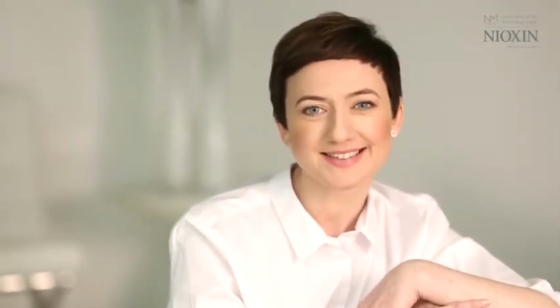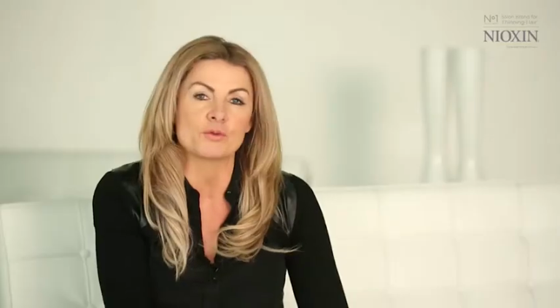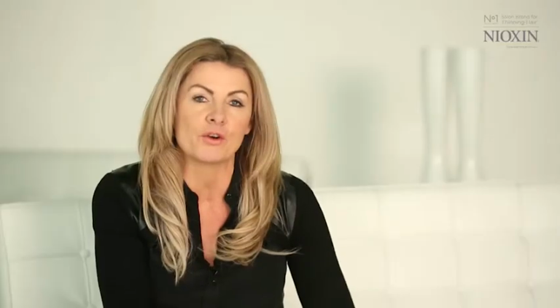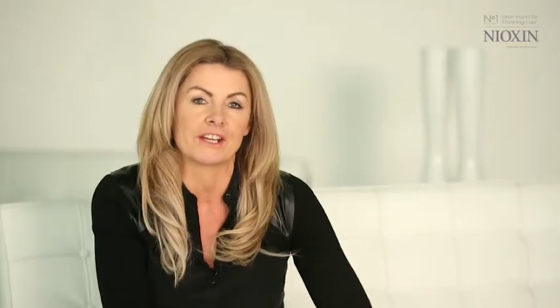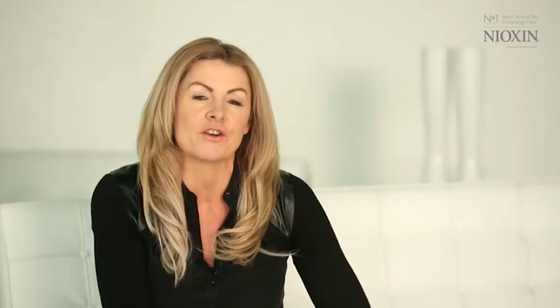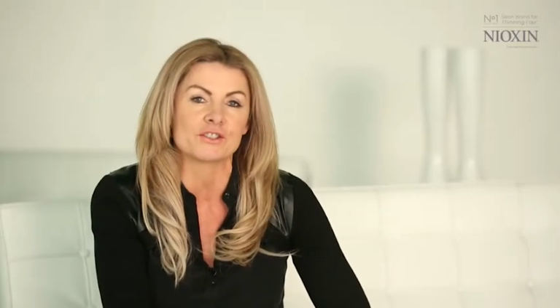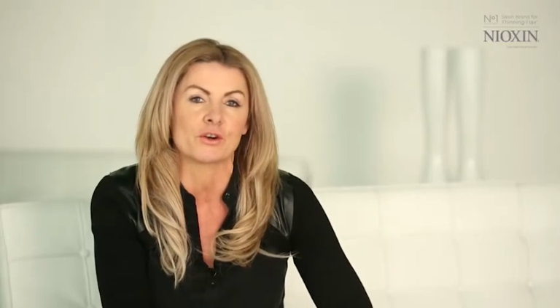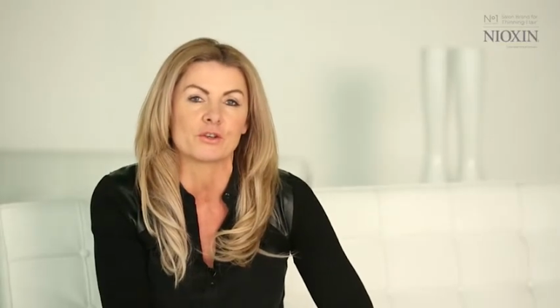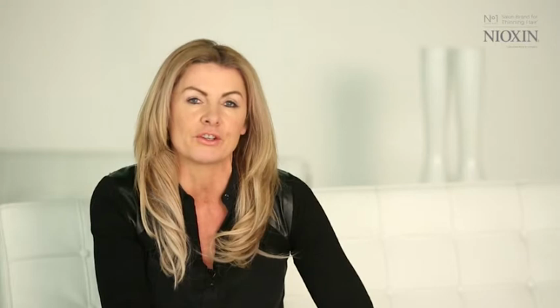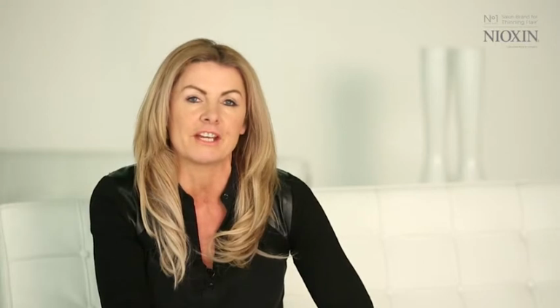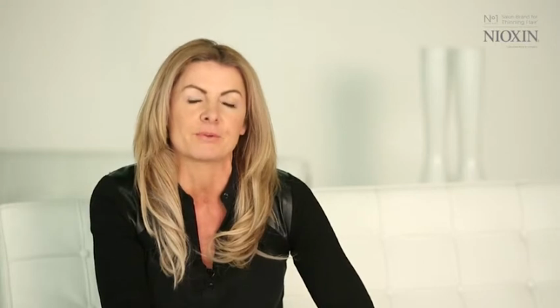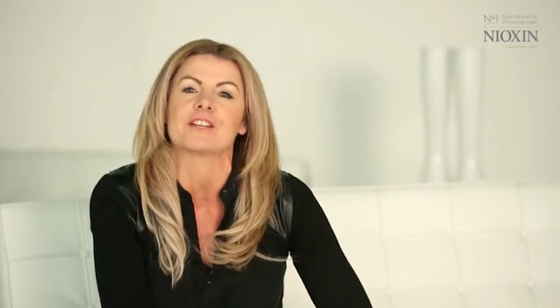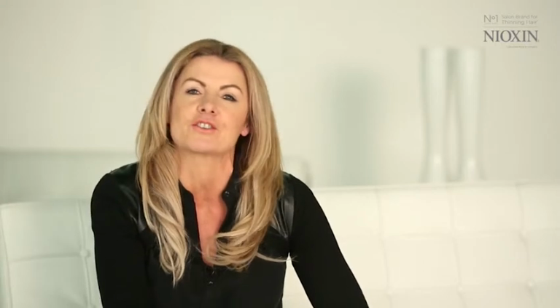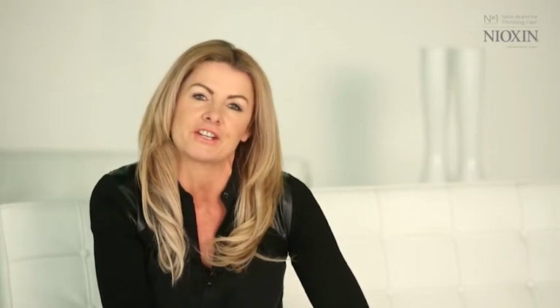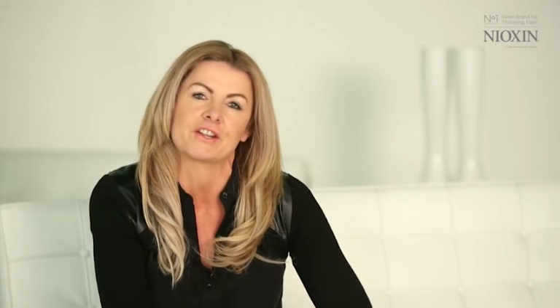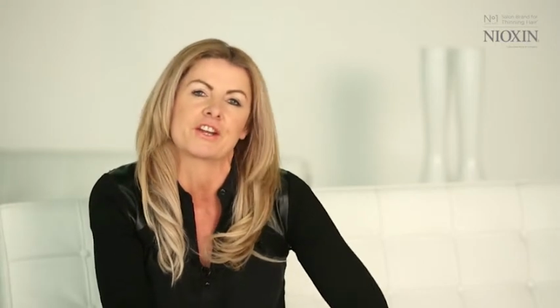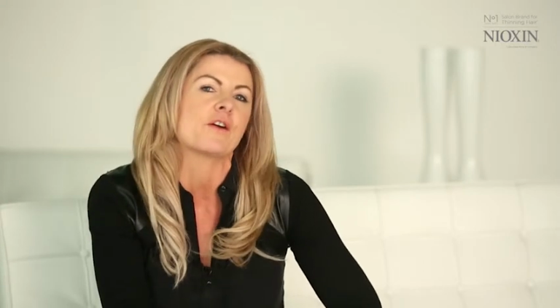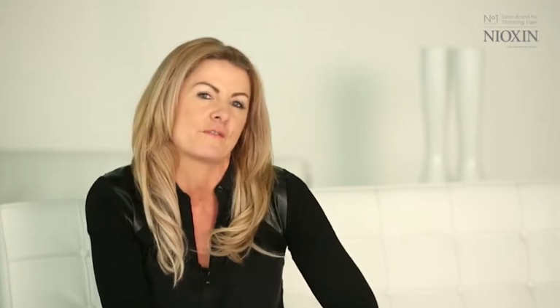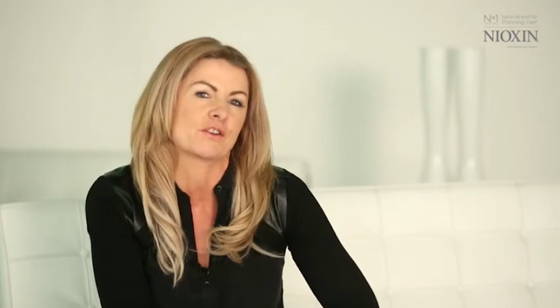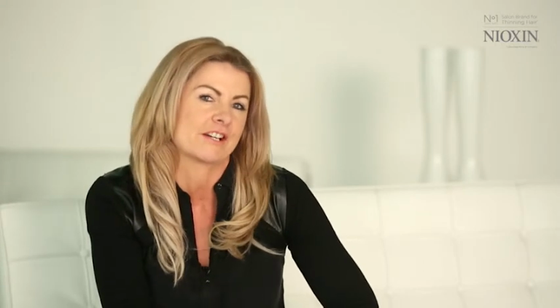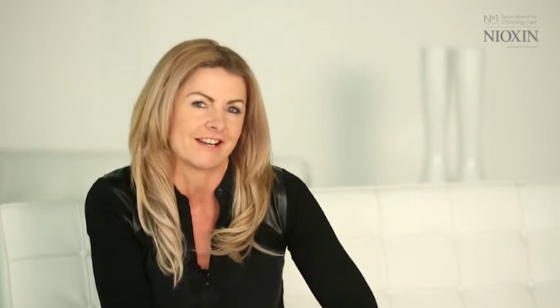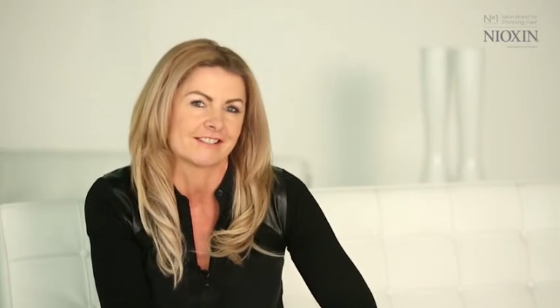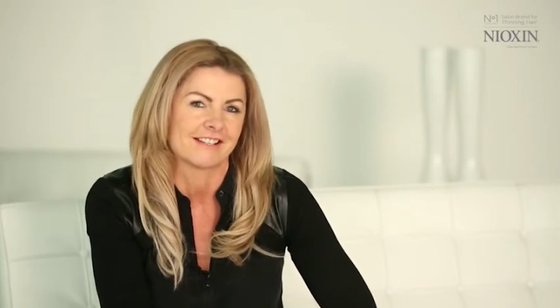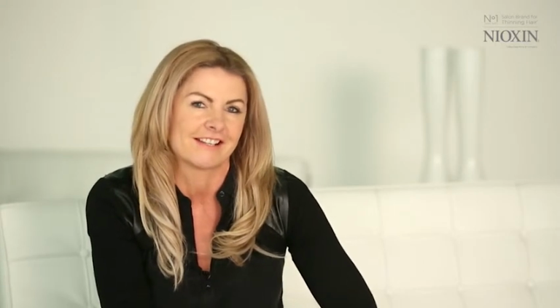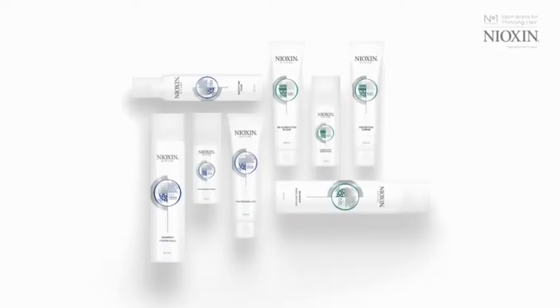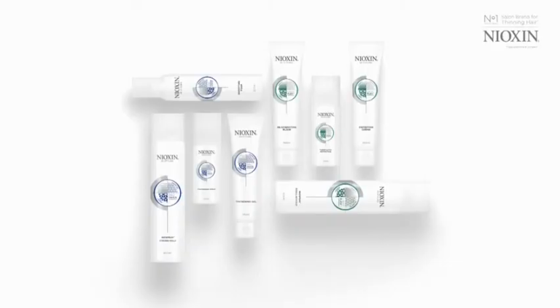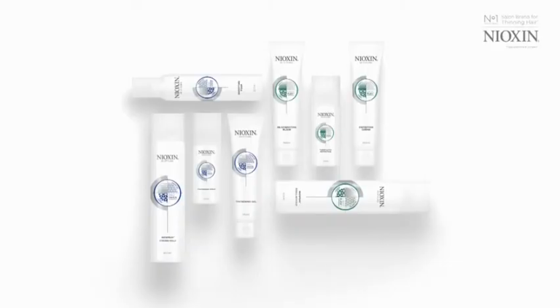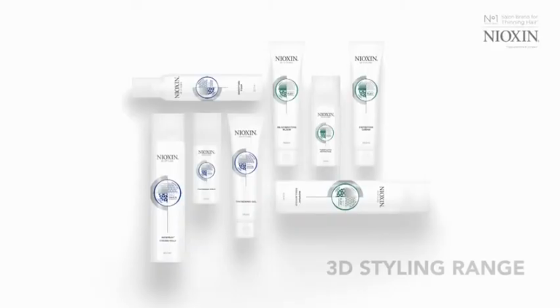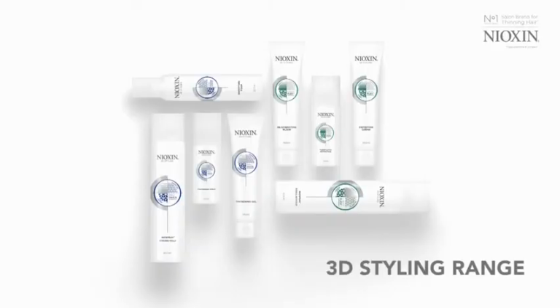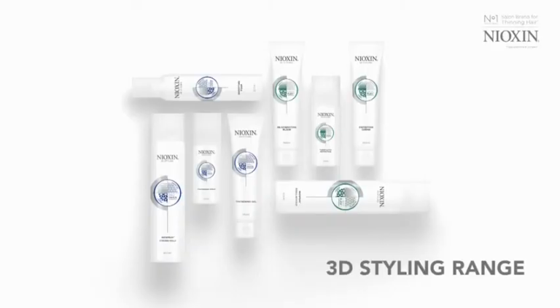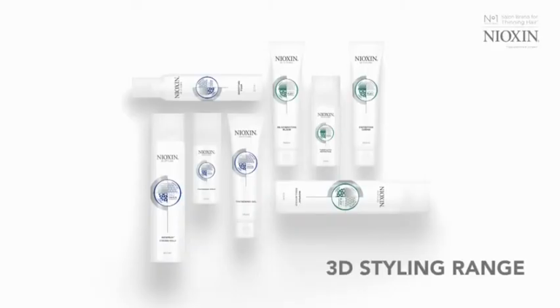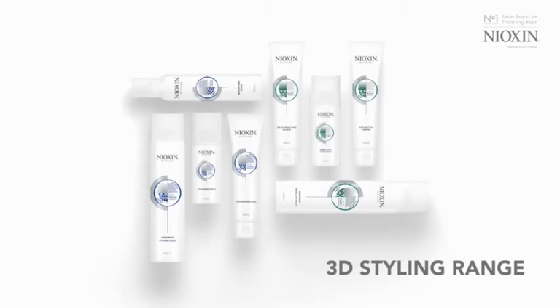Watch more at nioxin.co.uk to begin your journey to thicker, fuller hairstyles. We'll see you next time. Bye.